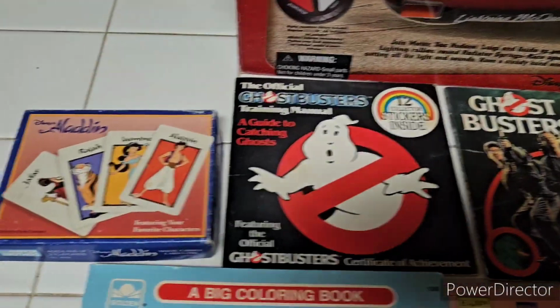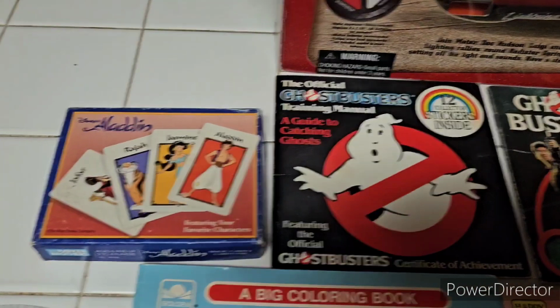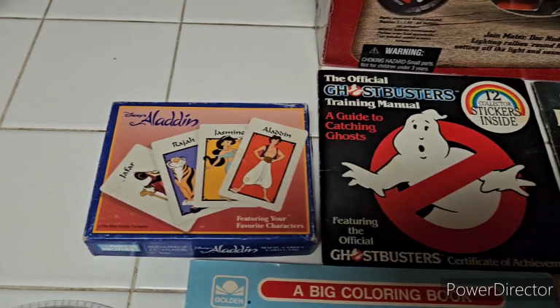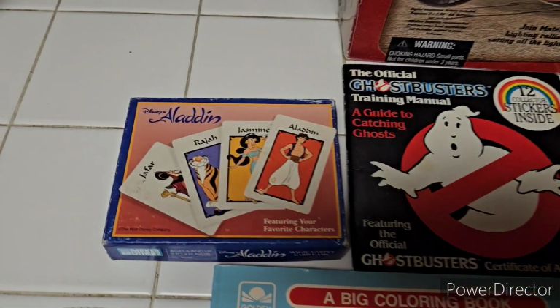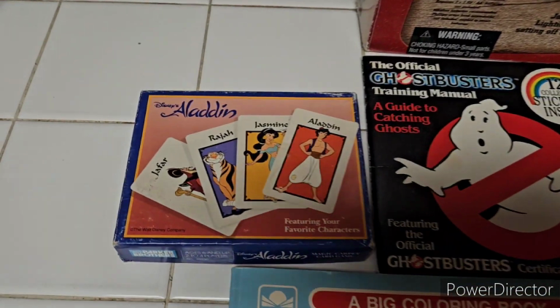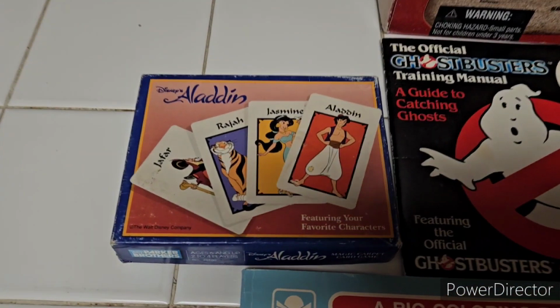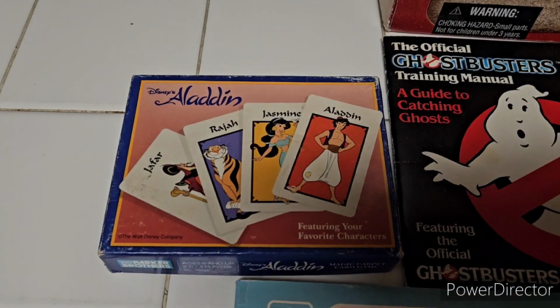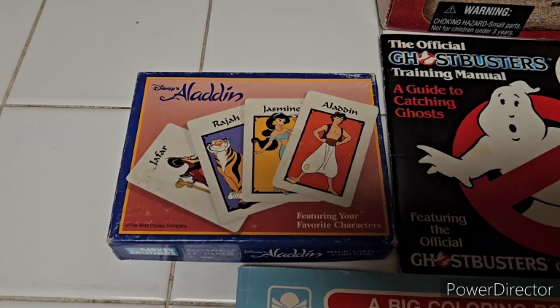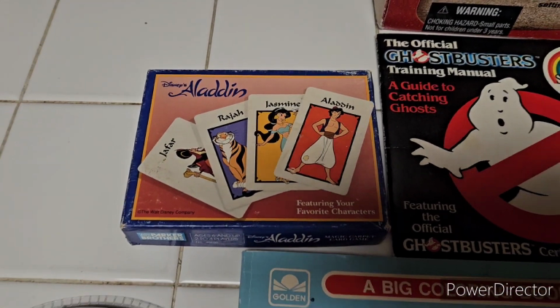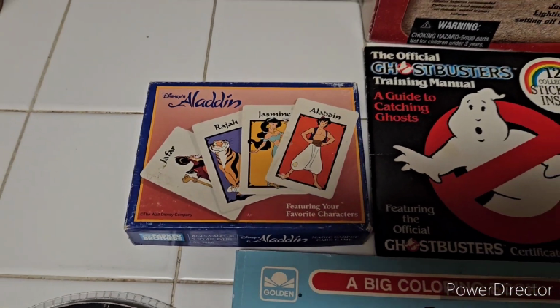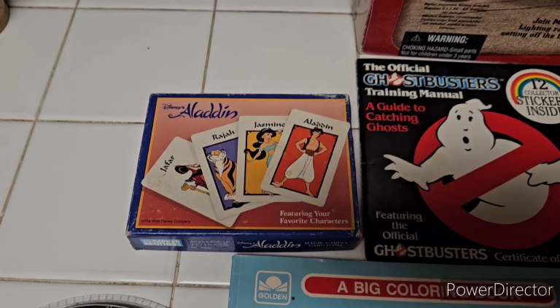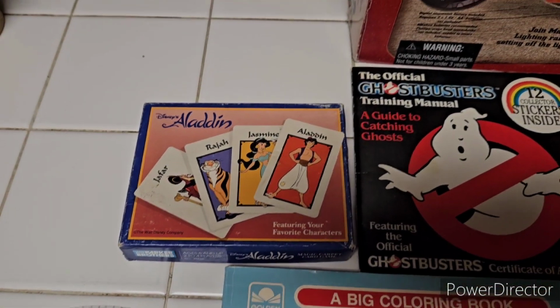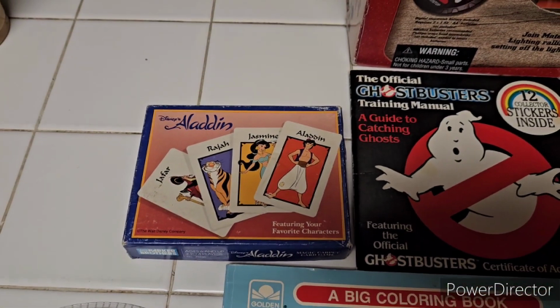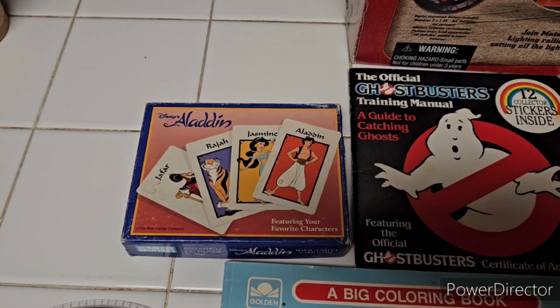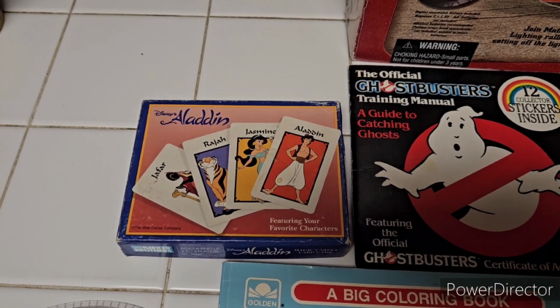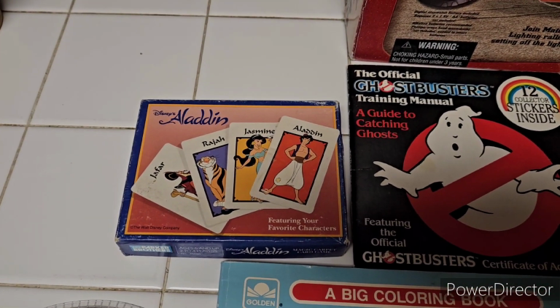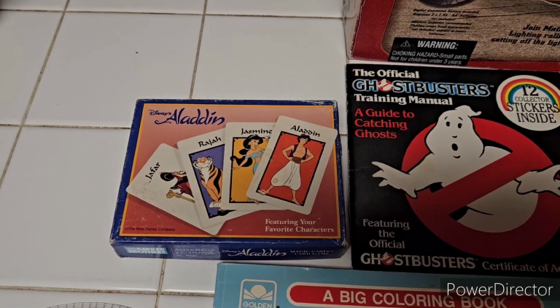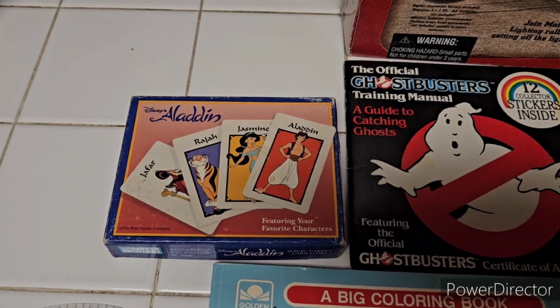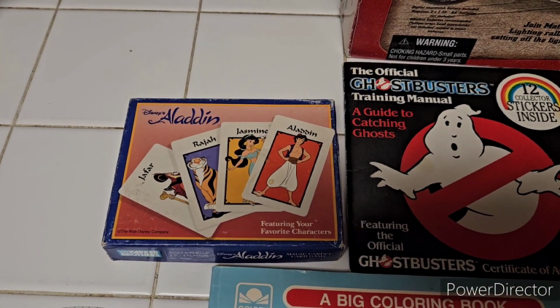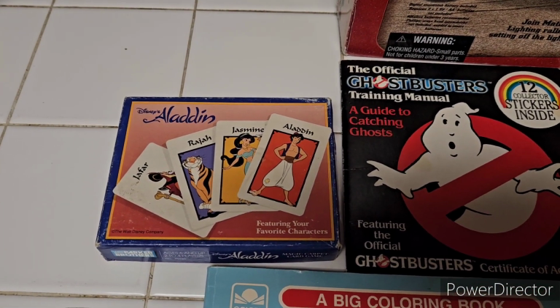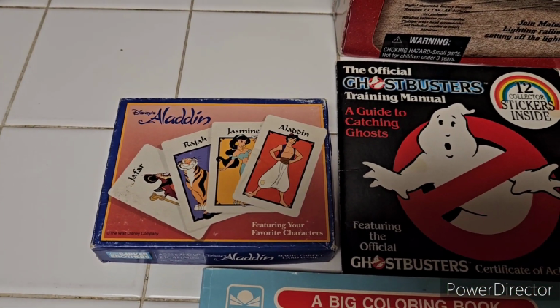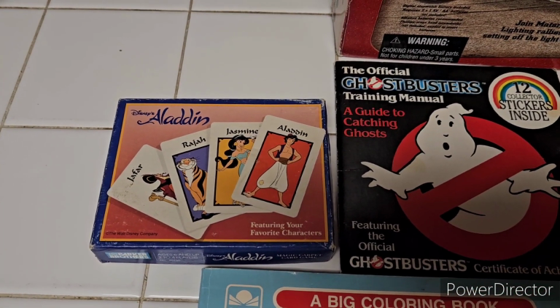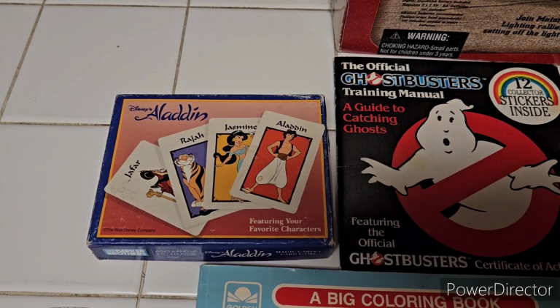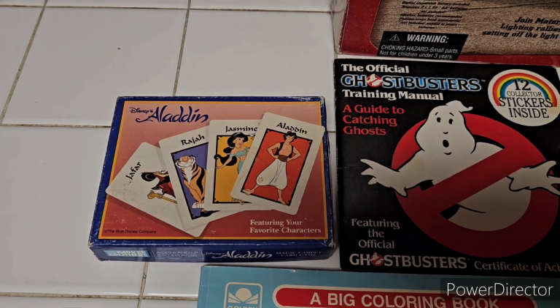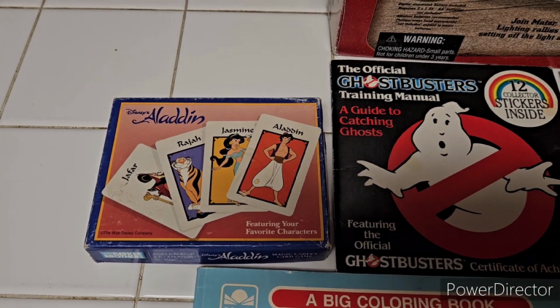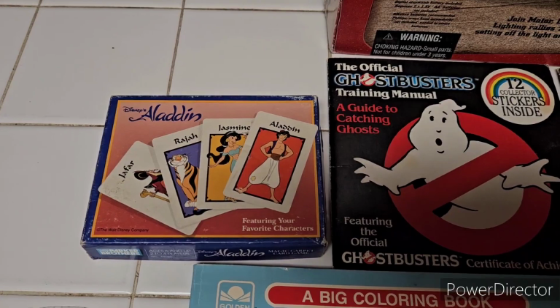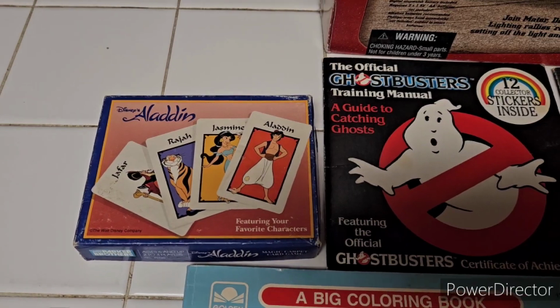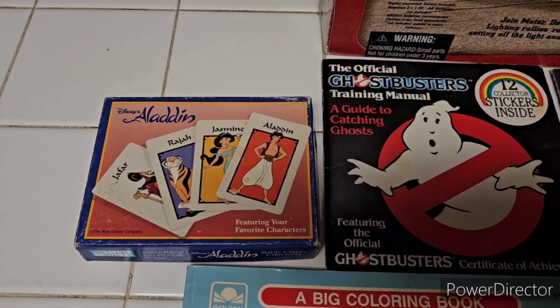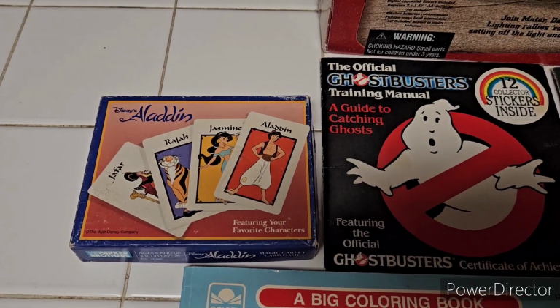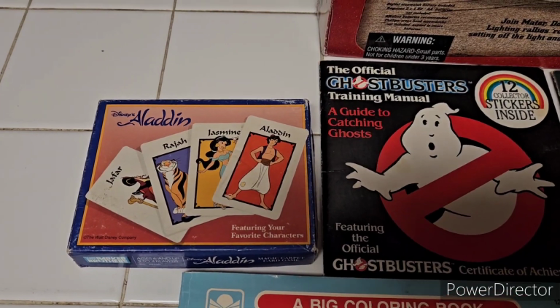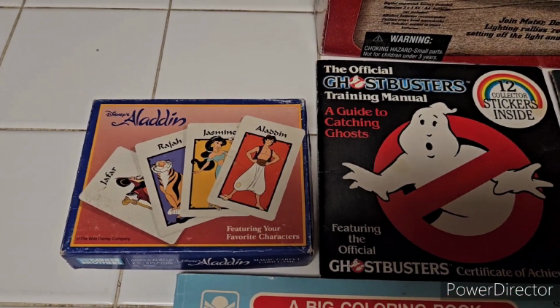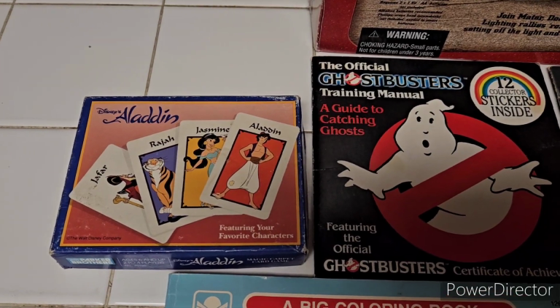Next, I got a little Aladdin game from 1990, believe it or not, when the movie came out. It's kind of cool, a little card game.